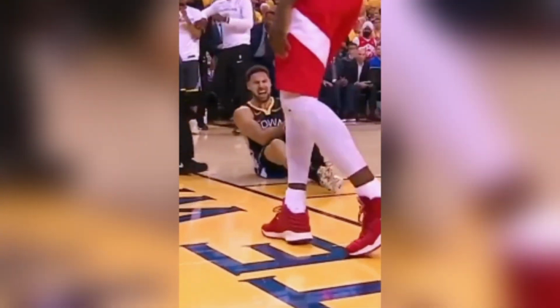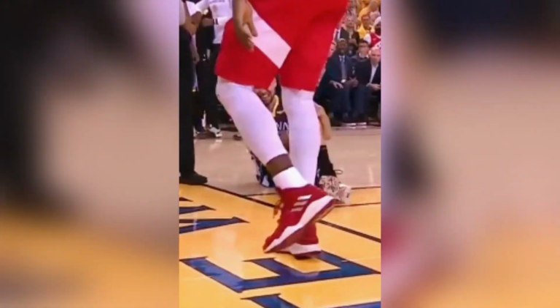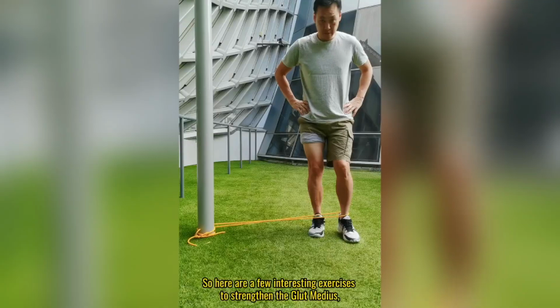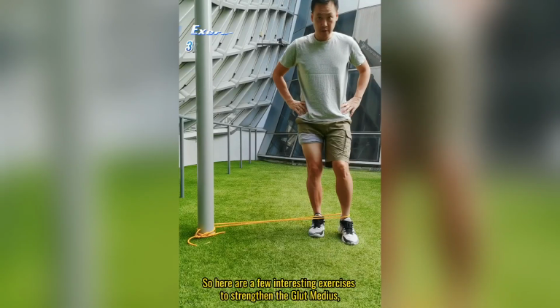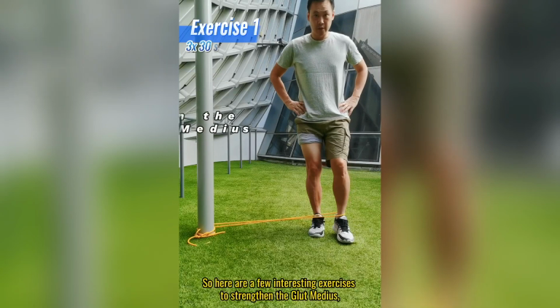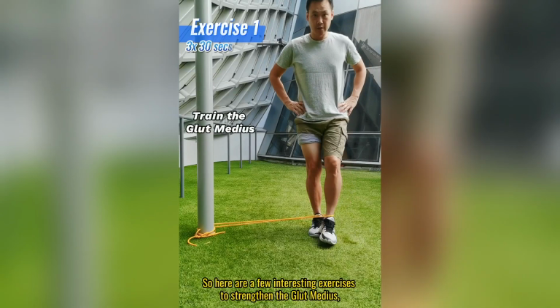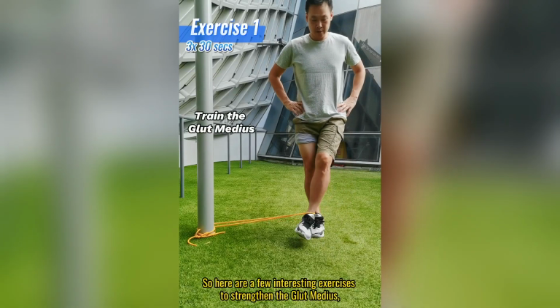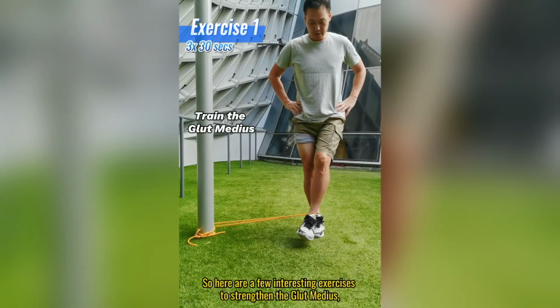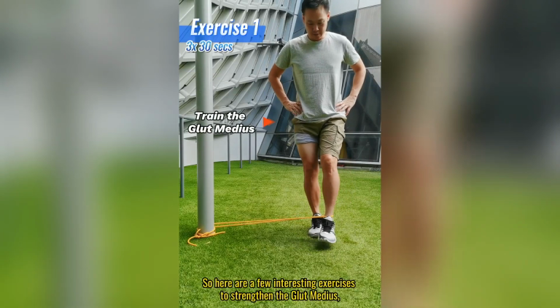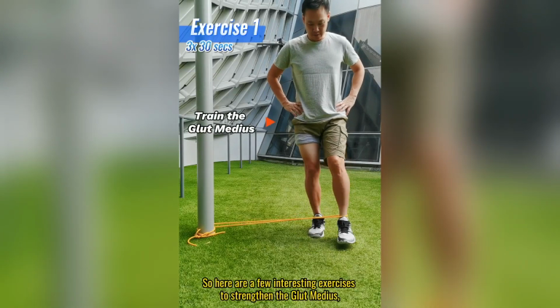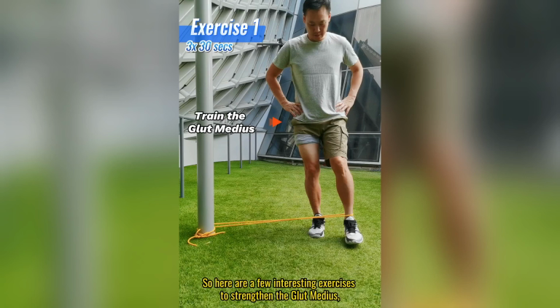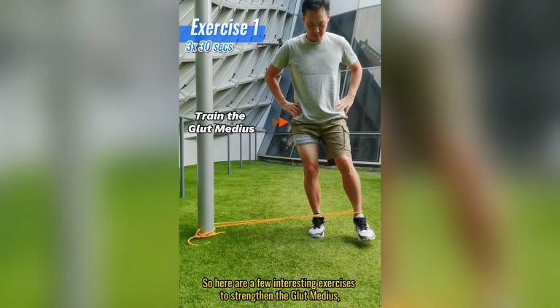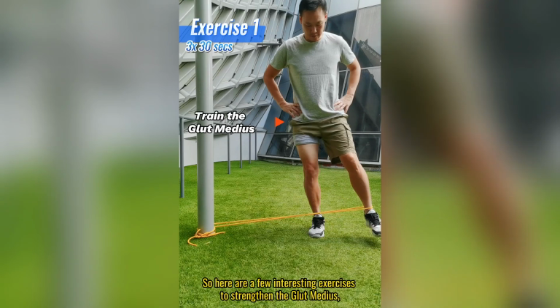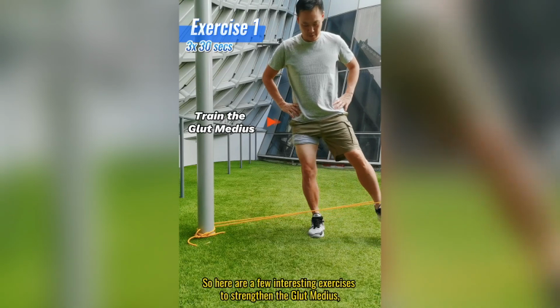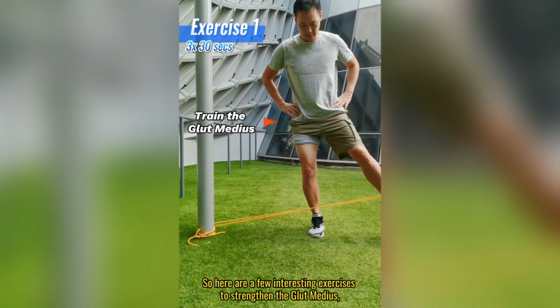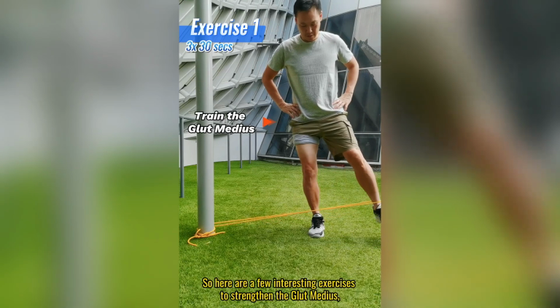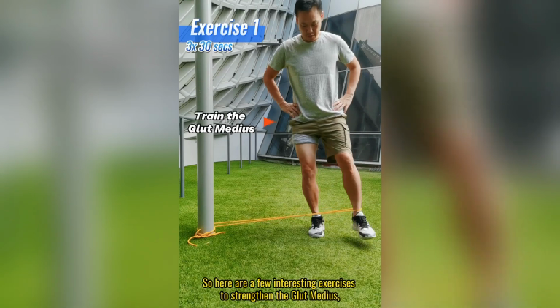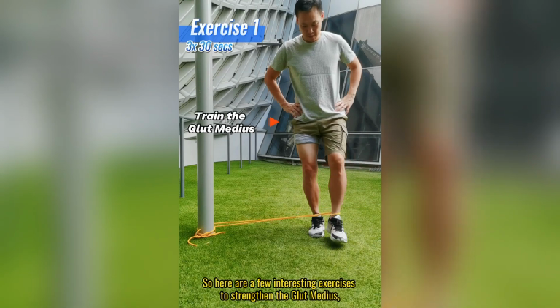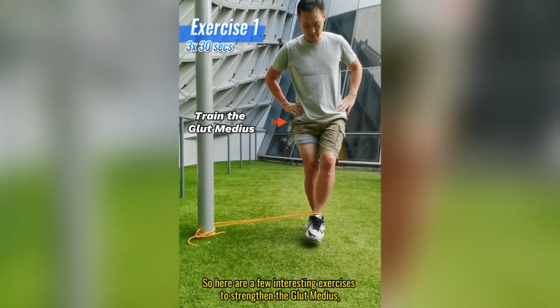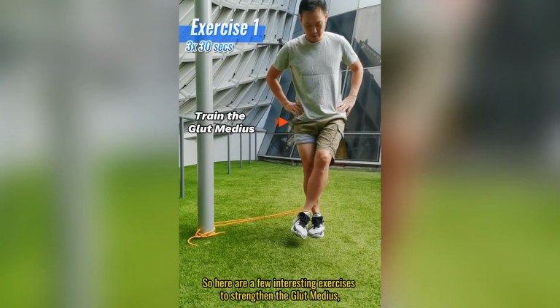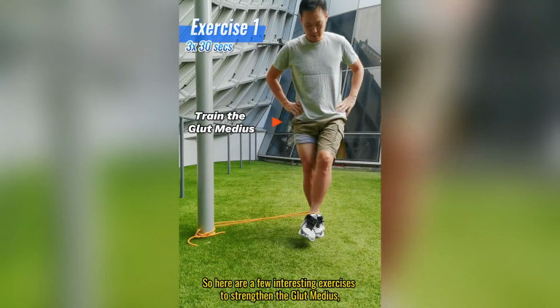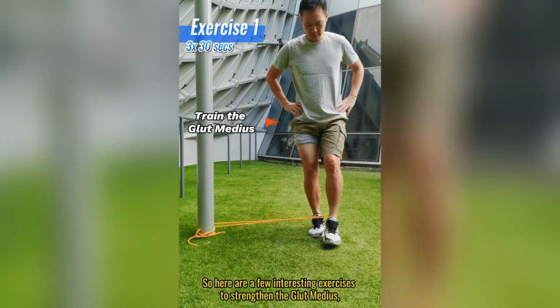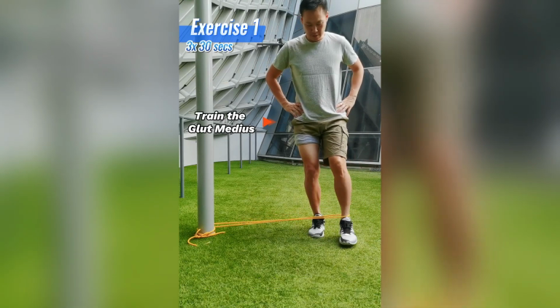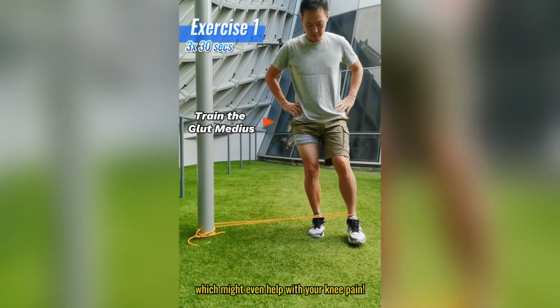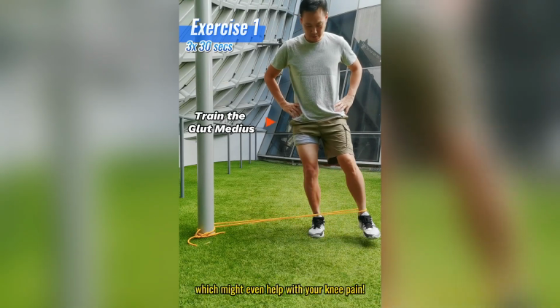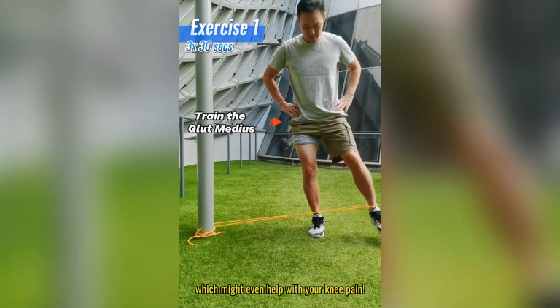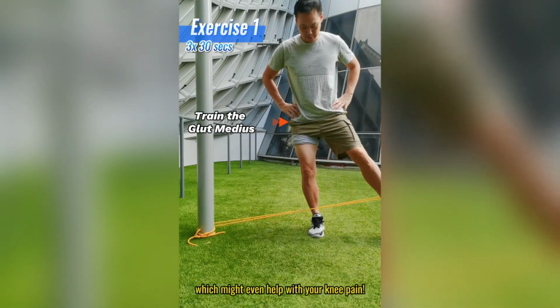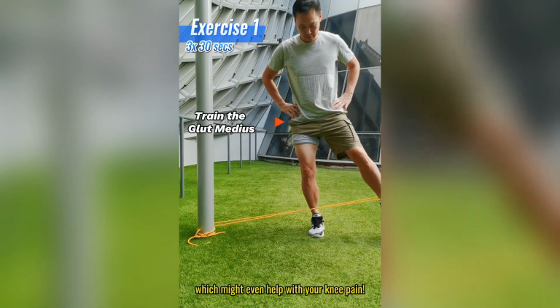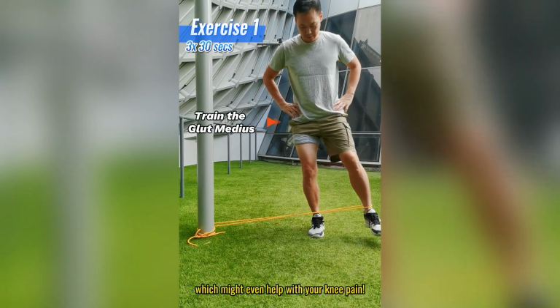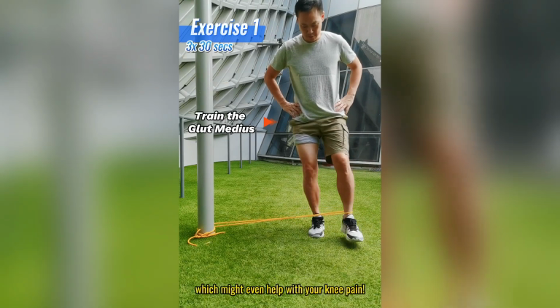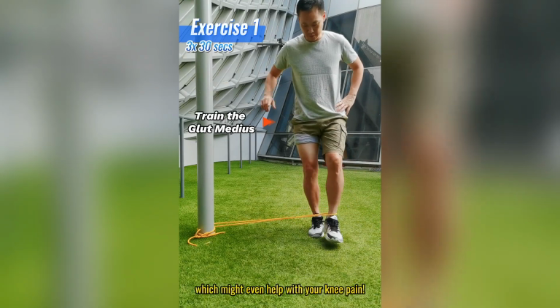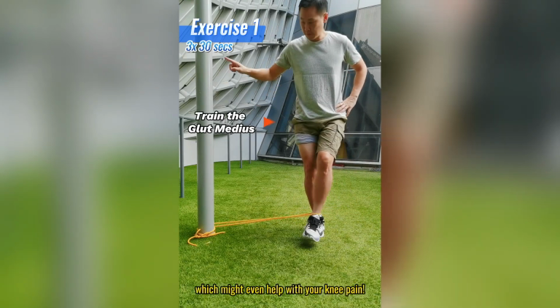So here are a few interesting exercises to strengthen the glute medius, which might even help with your knee pain.